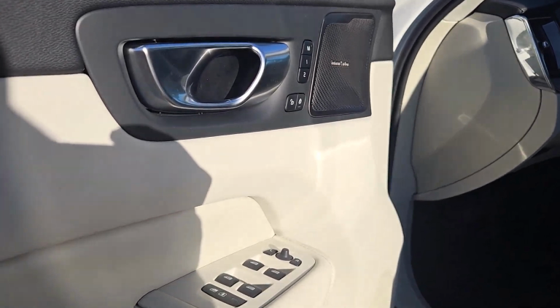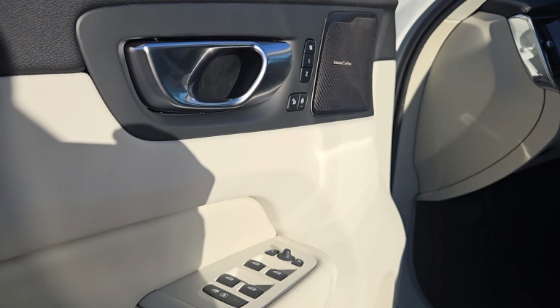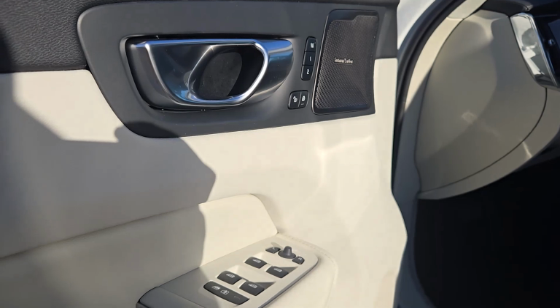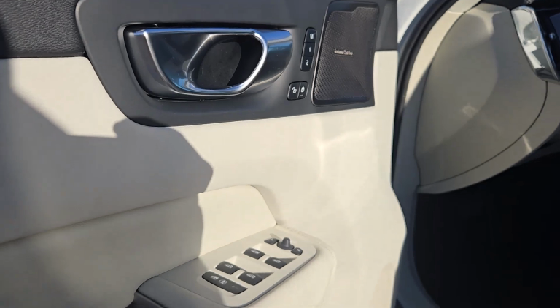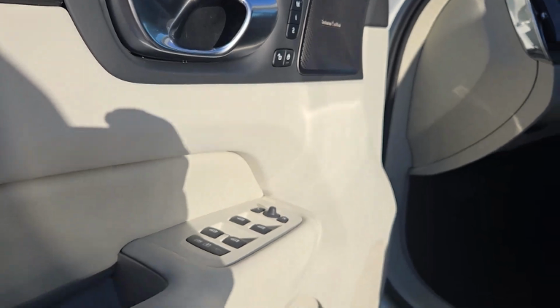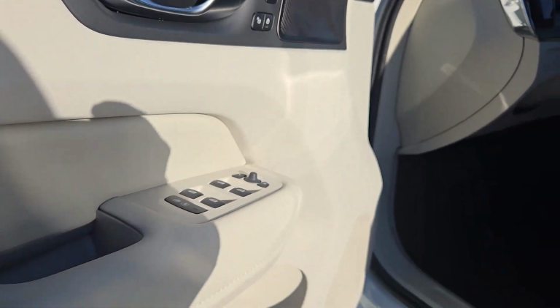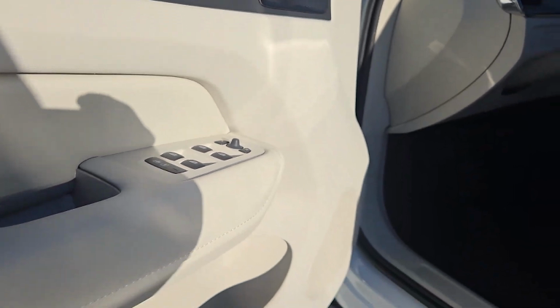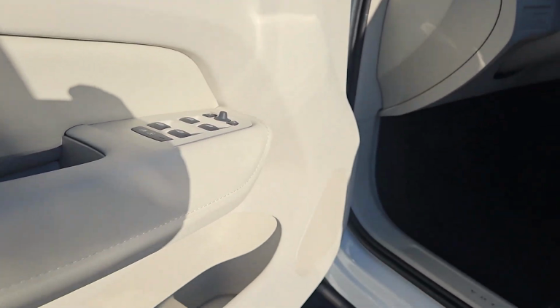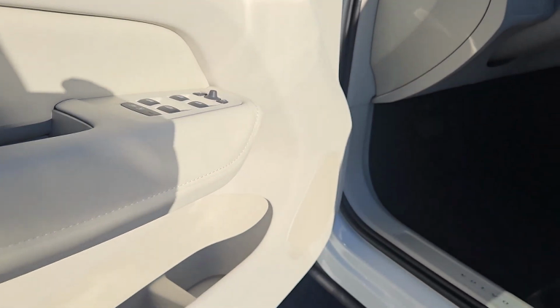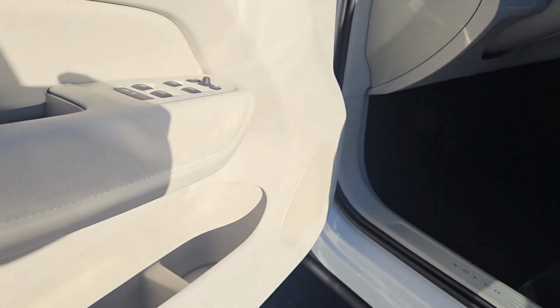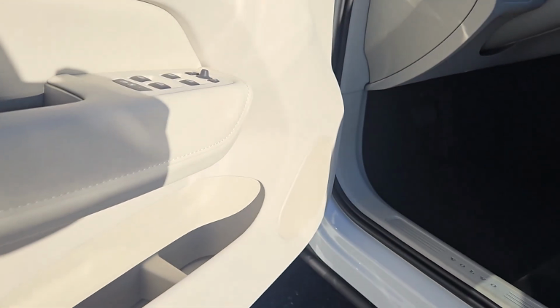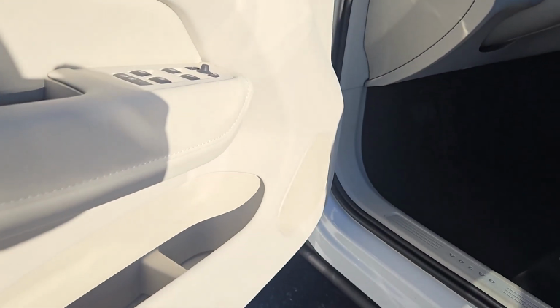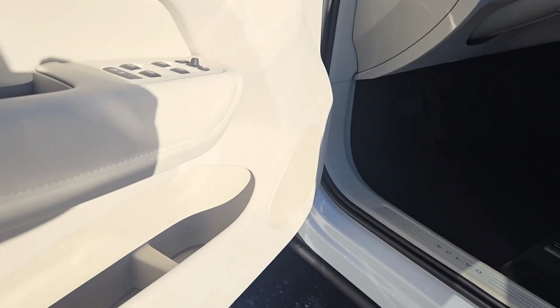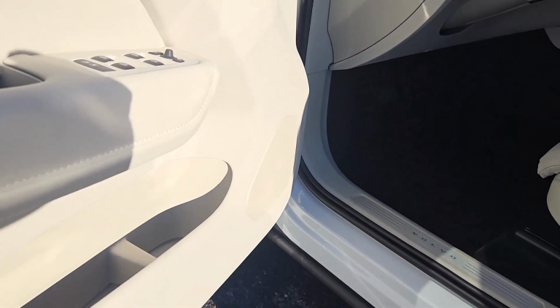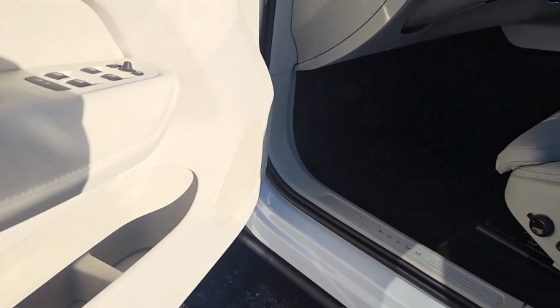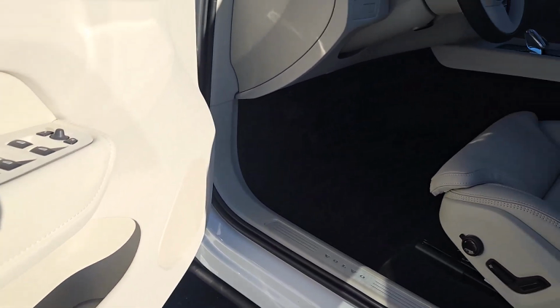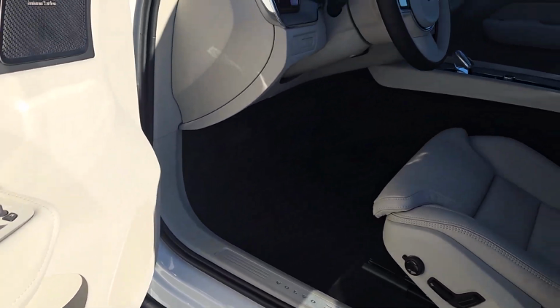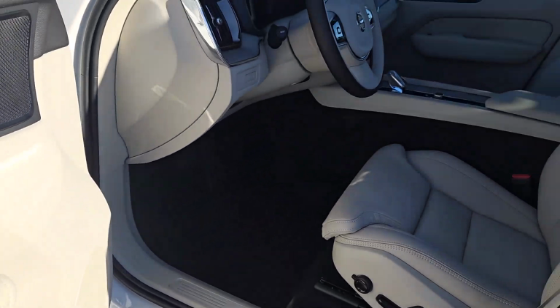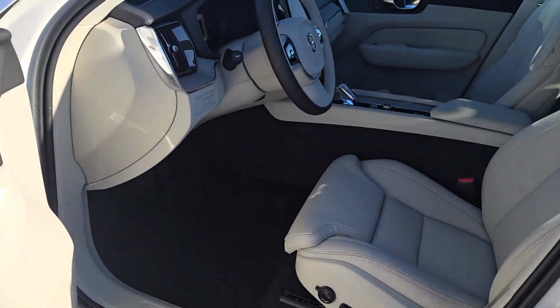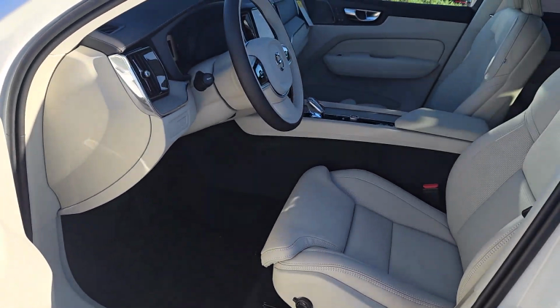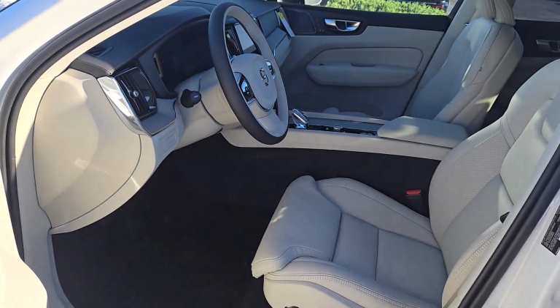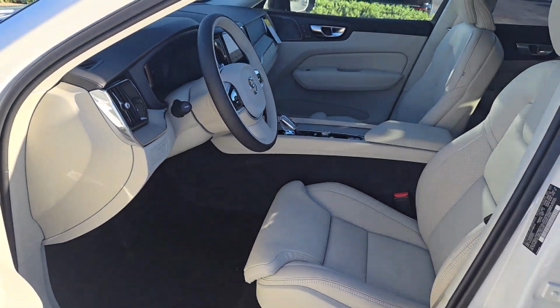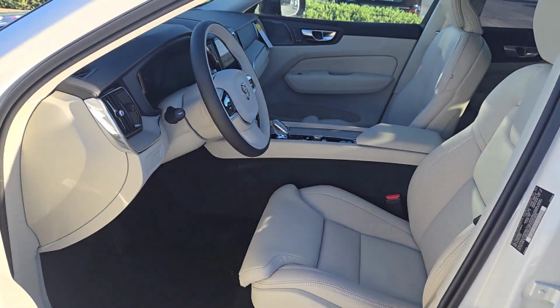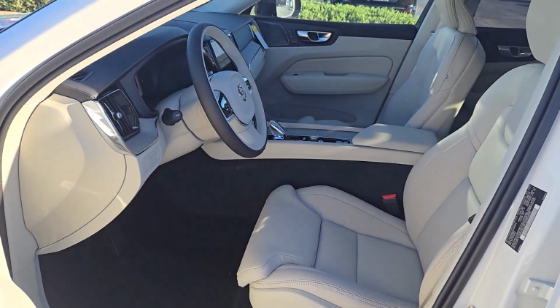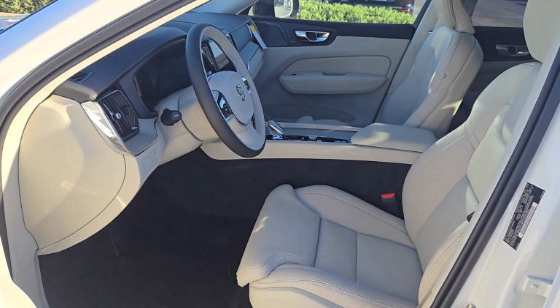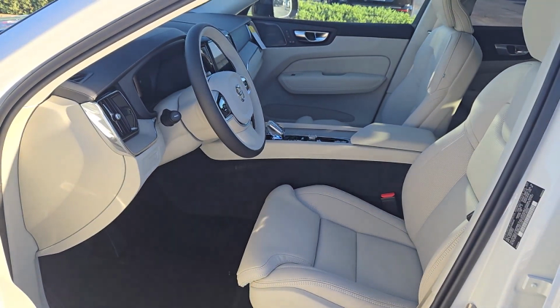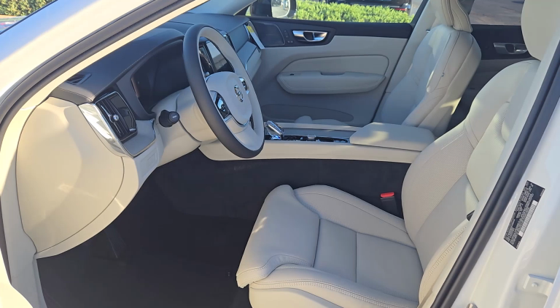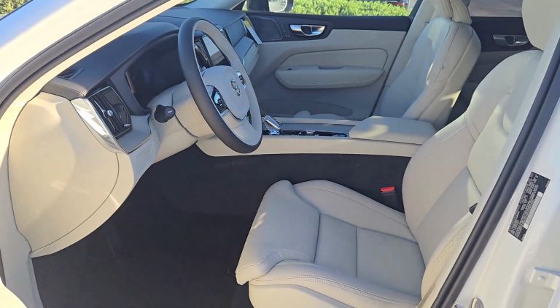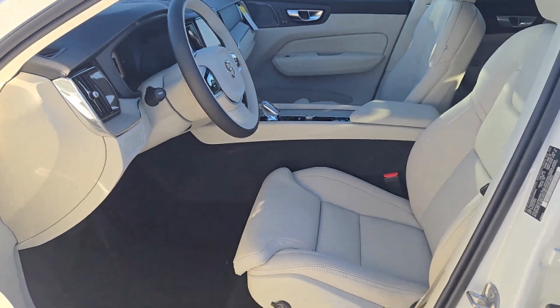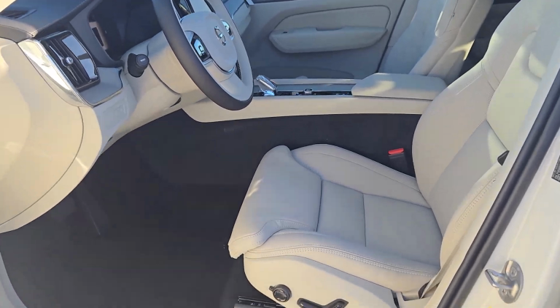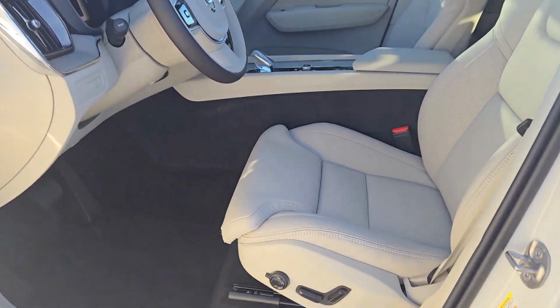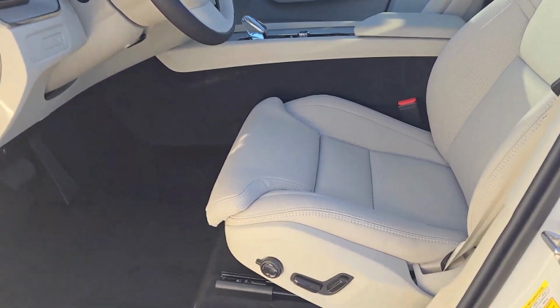Power liftgate, woodgrain interior trim, heated mirrors, power passenger seat.